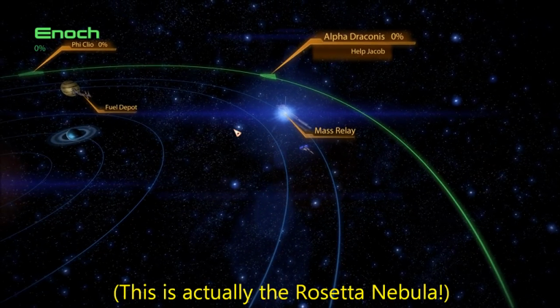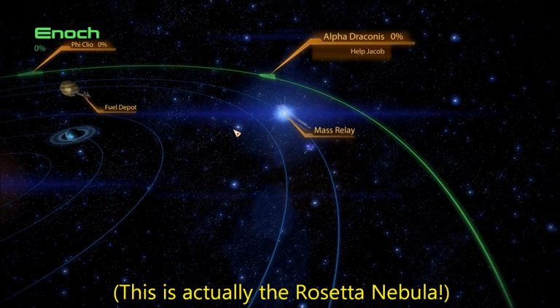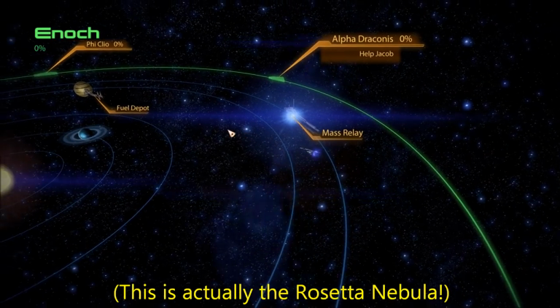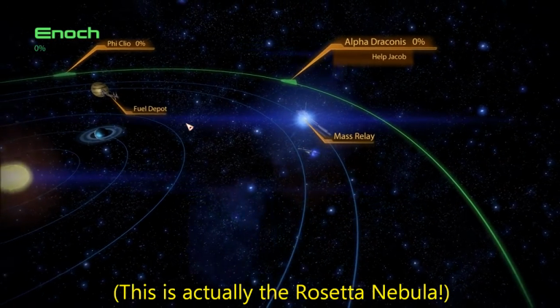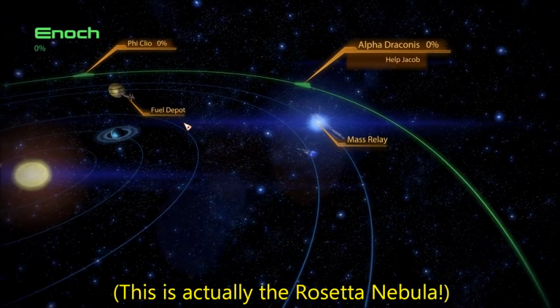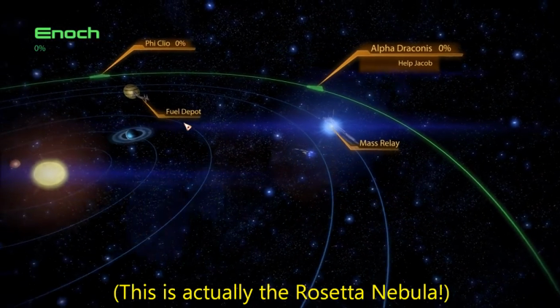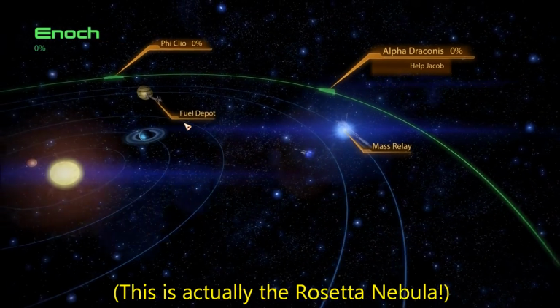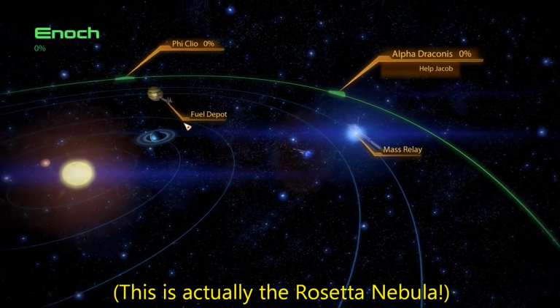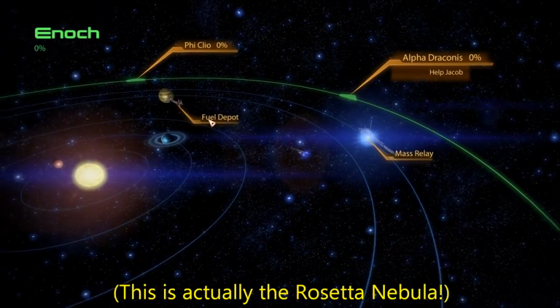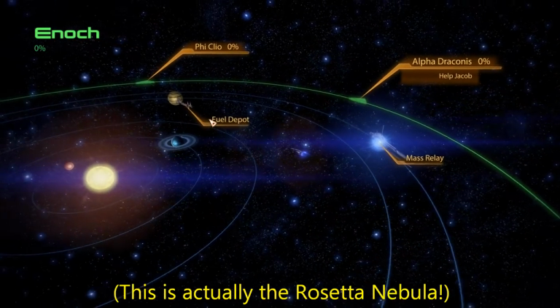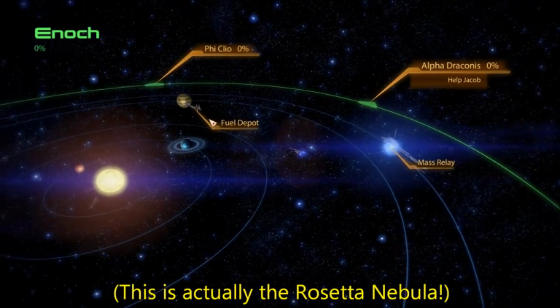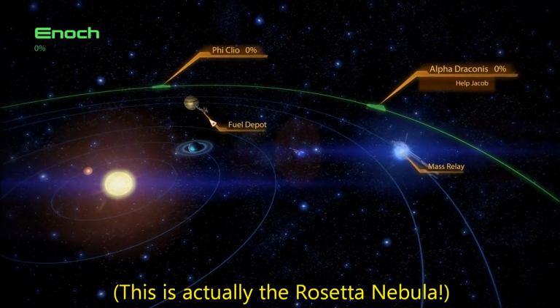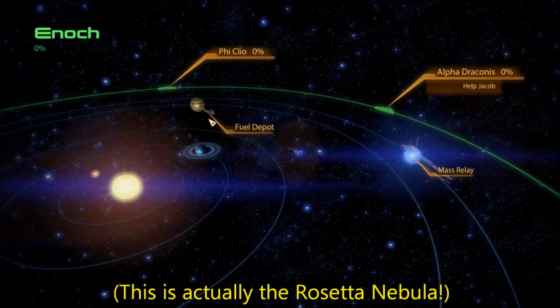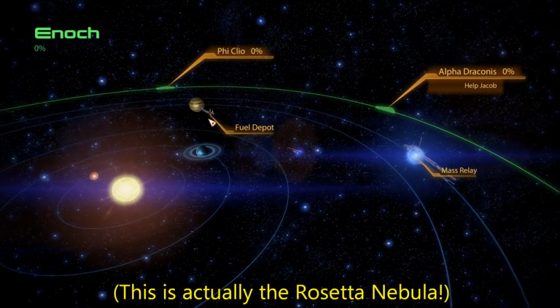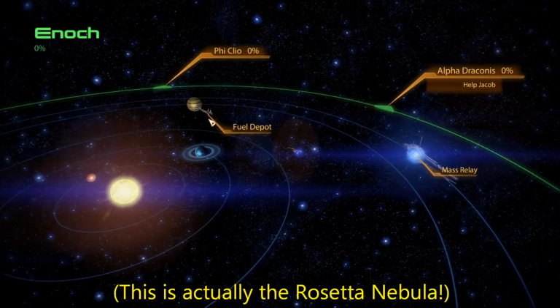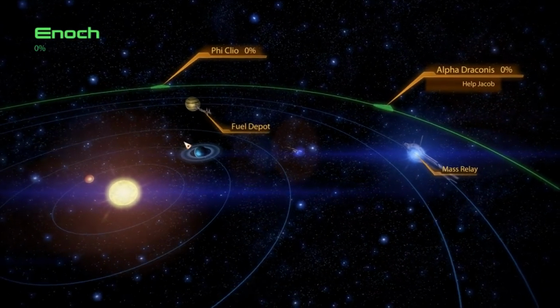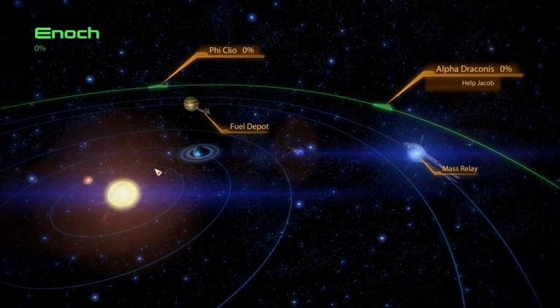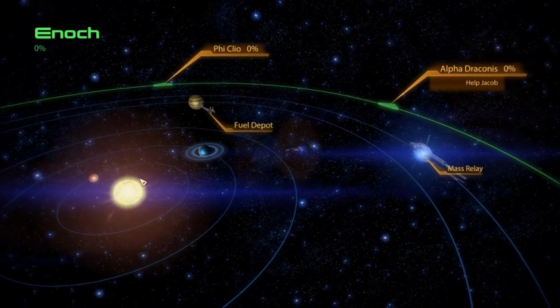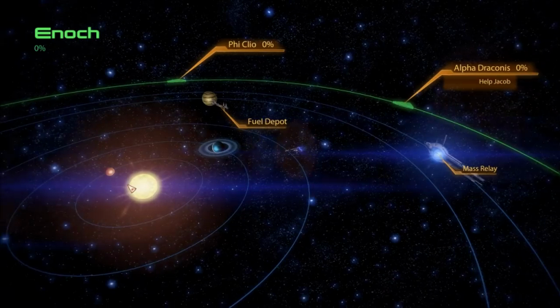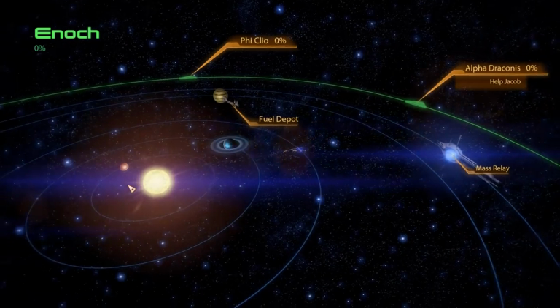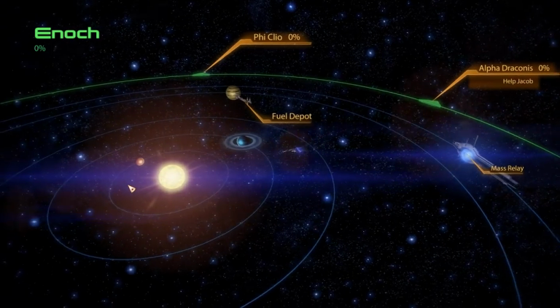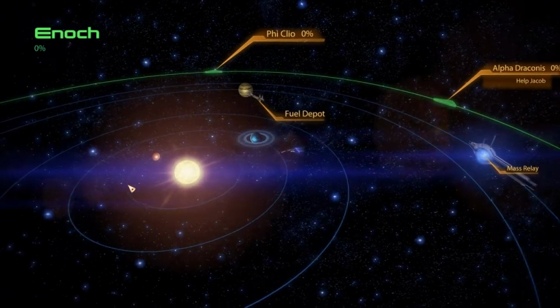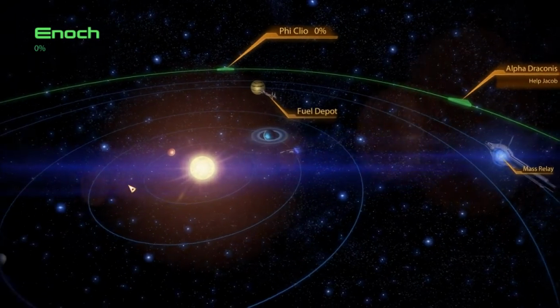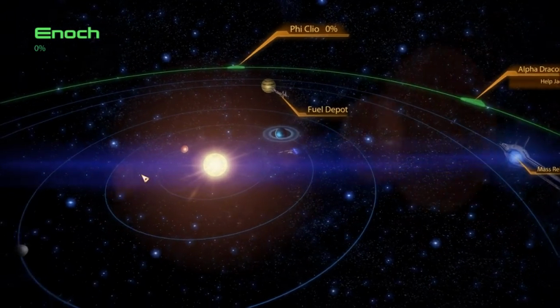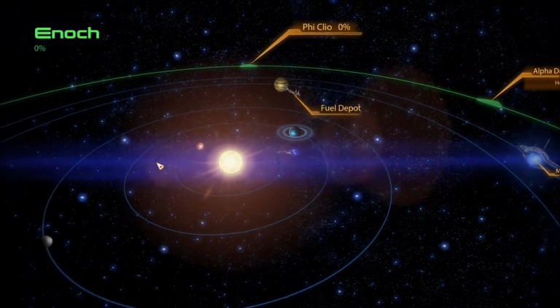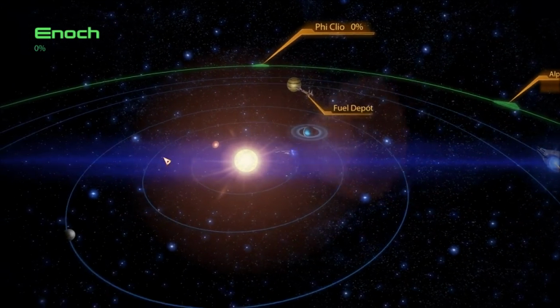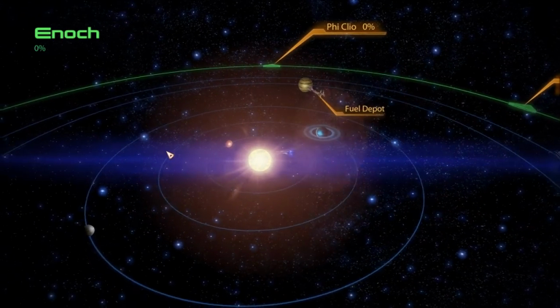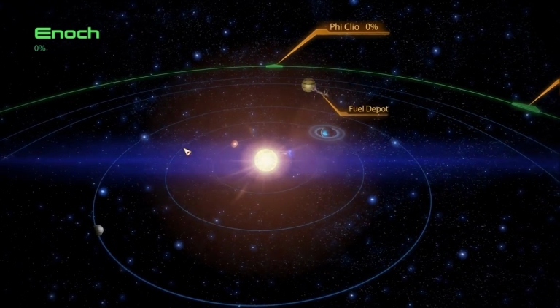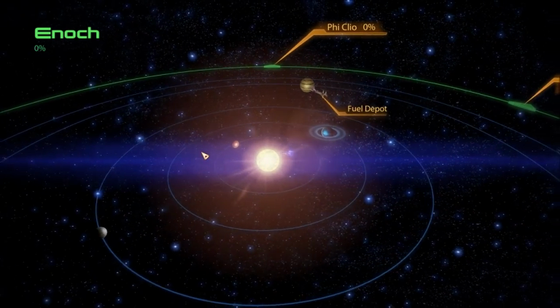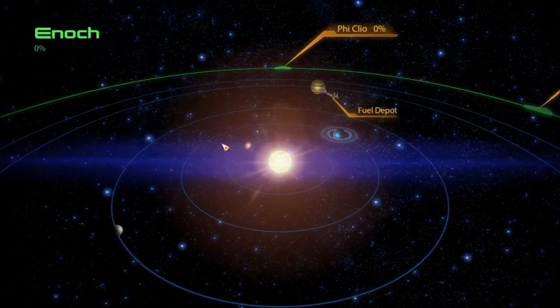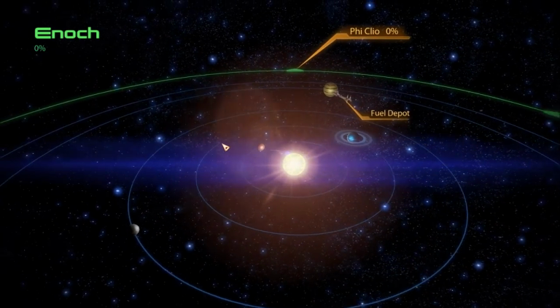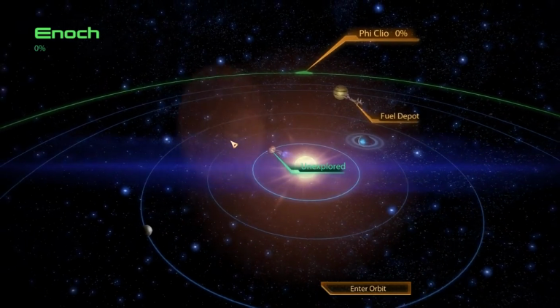Phoenix Massing, bumping off Omega and going to Titan Nebula, which I have not explored at all. Alpha Draconis is our destination, but let's check out the Enoch system.